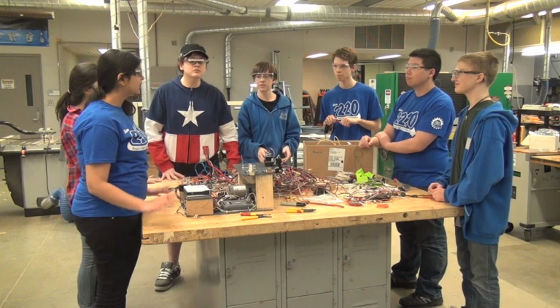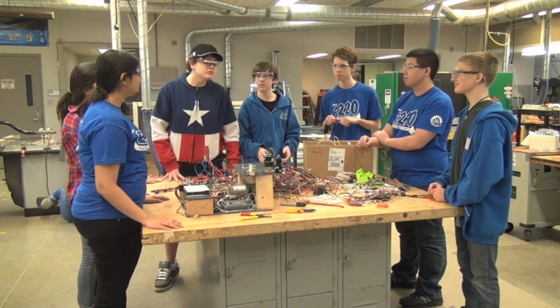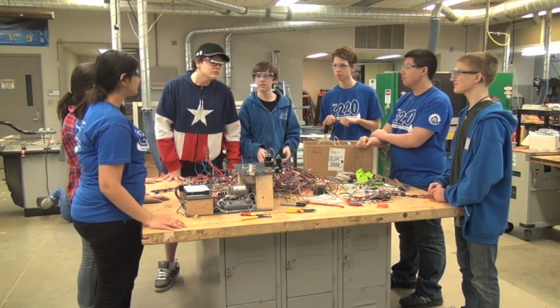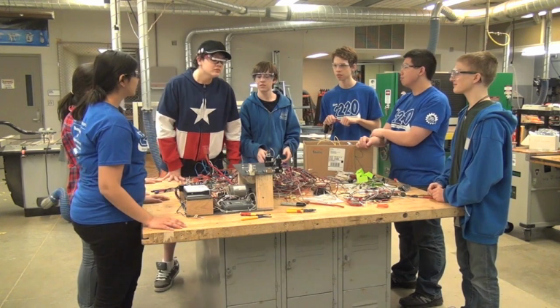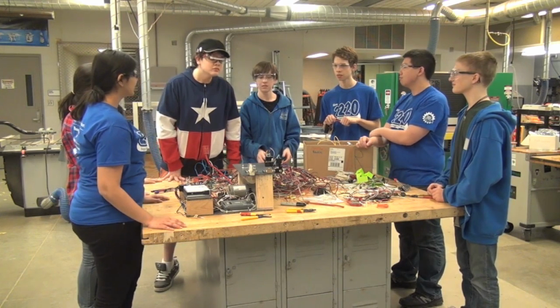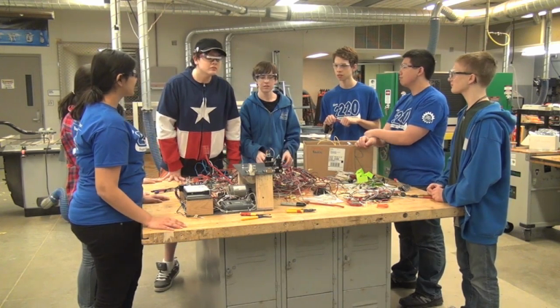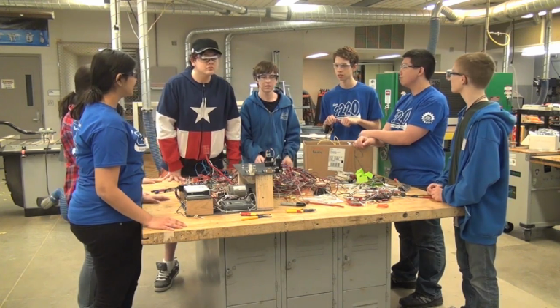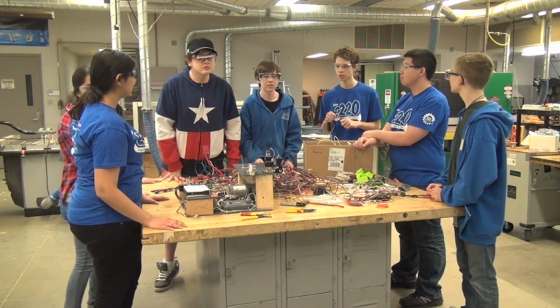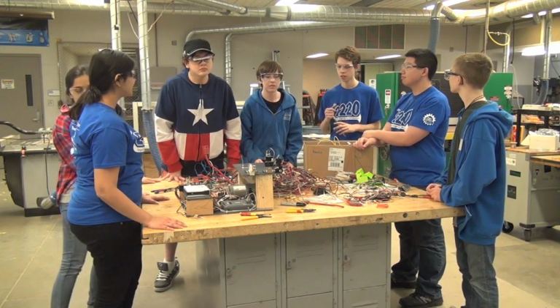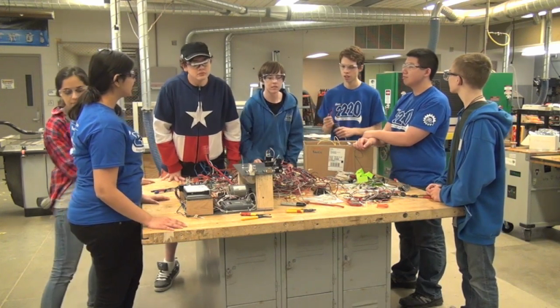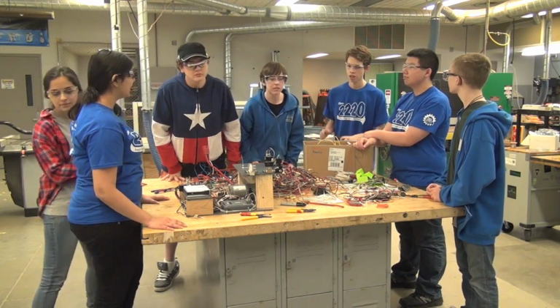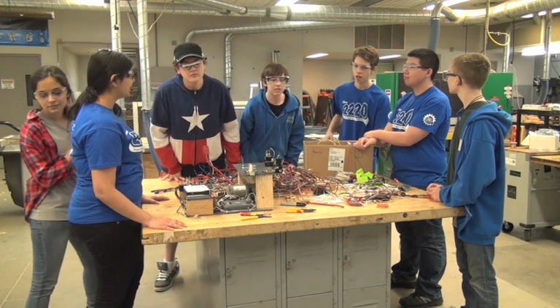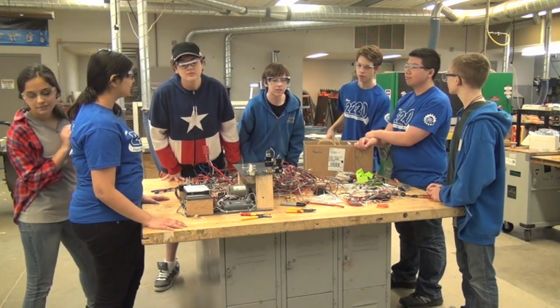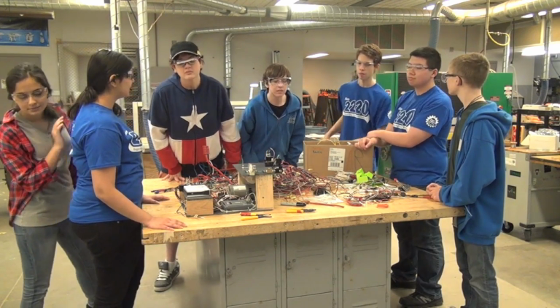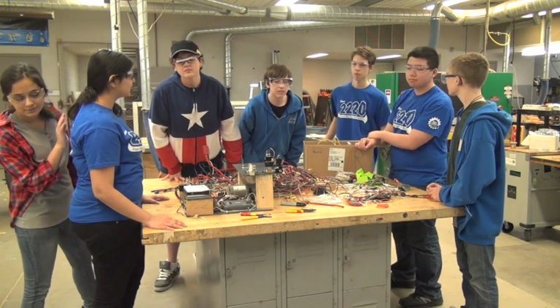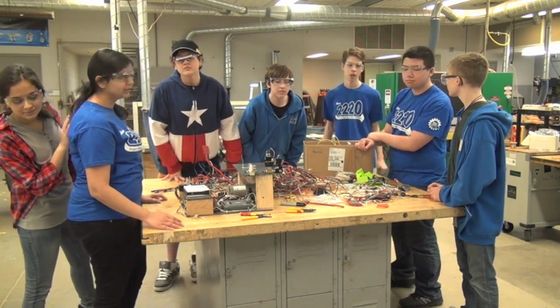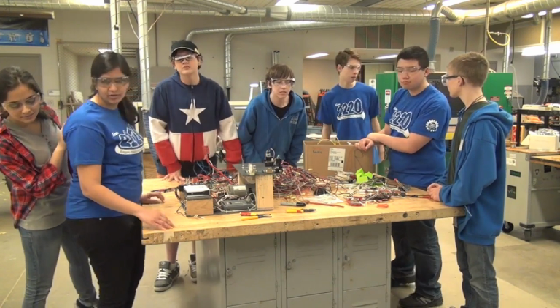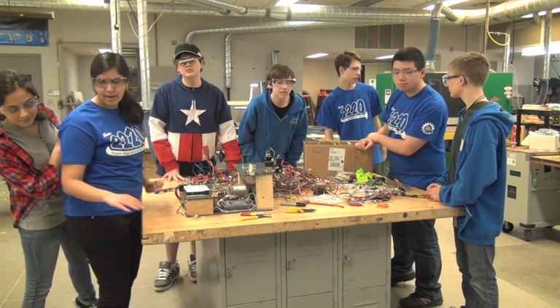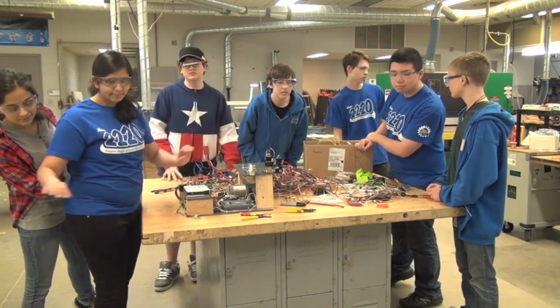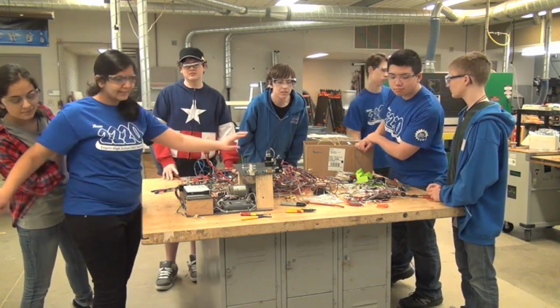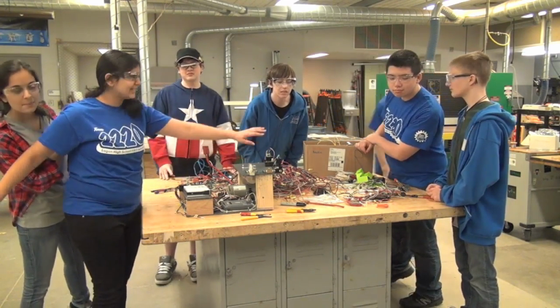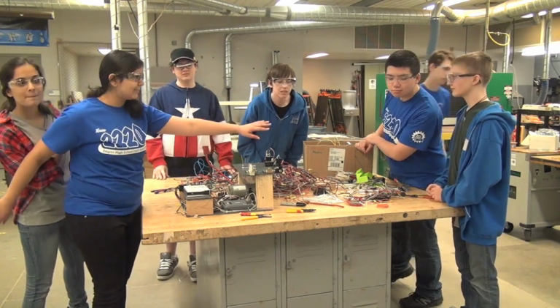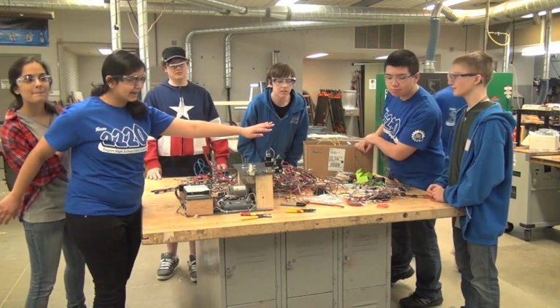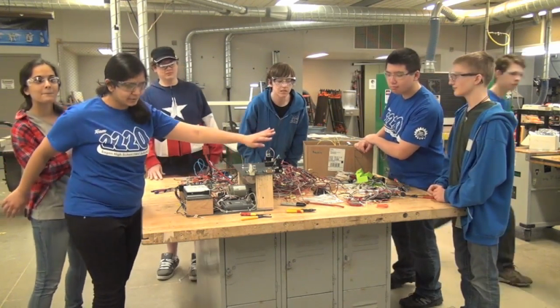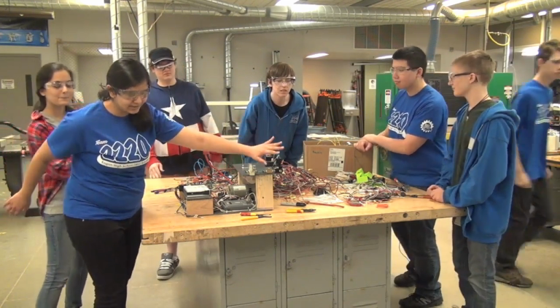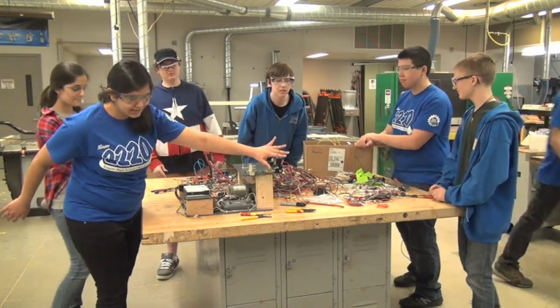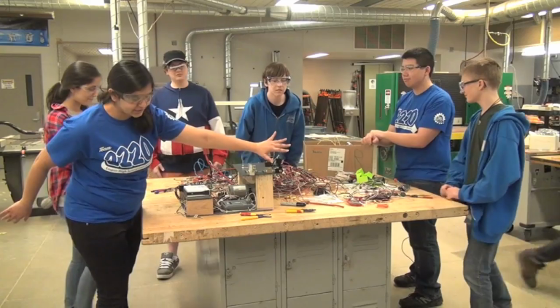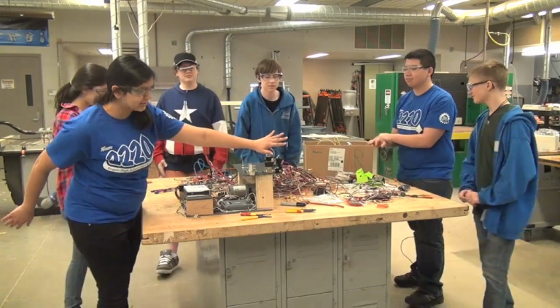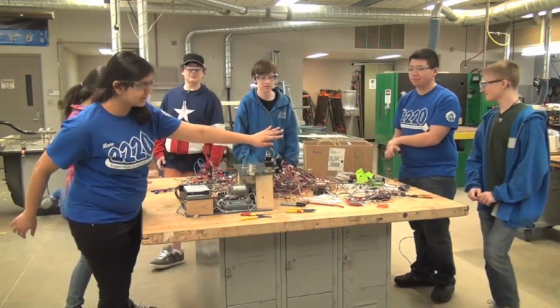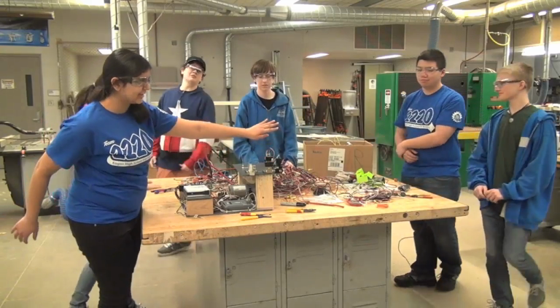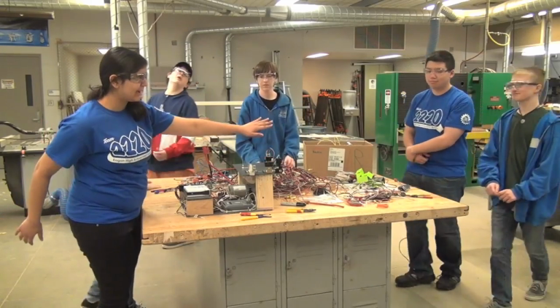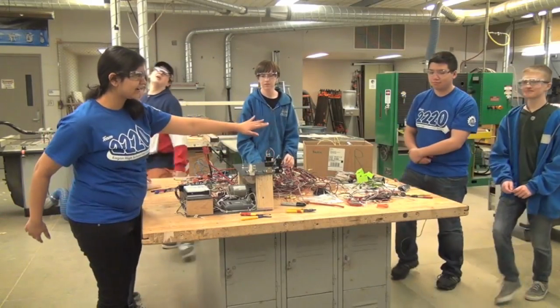Can you please go get the safety captain and the mentor? Please stand back, everyone. It's dangerous. They're back.